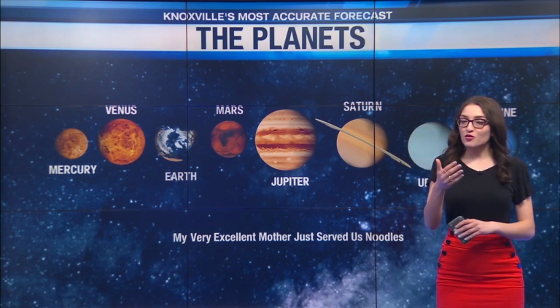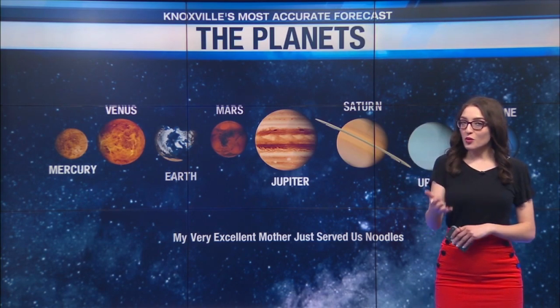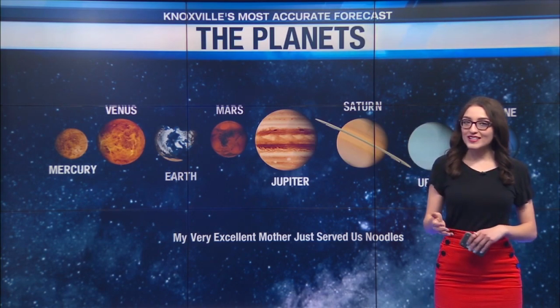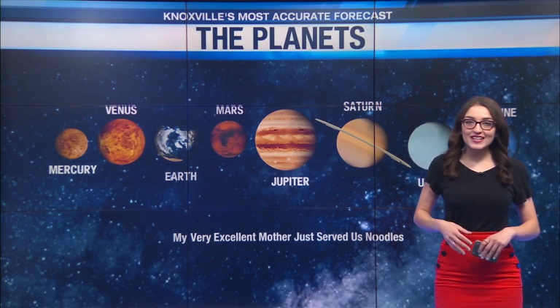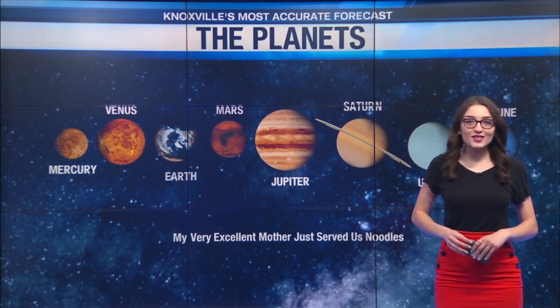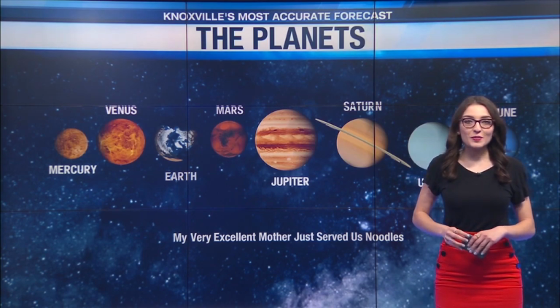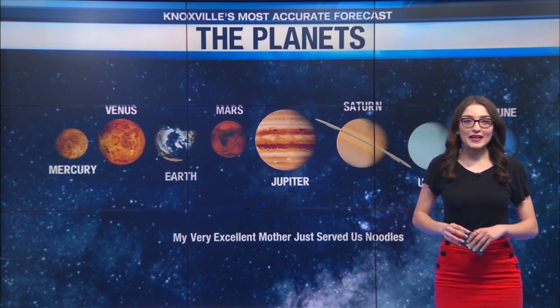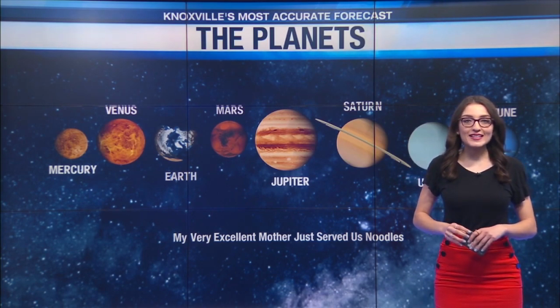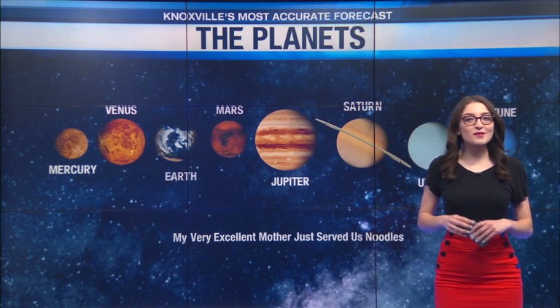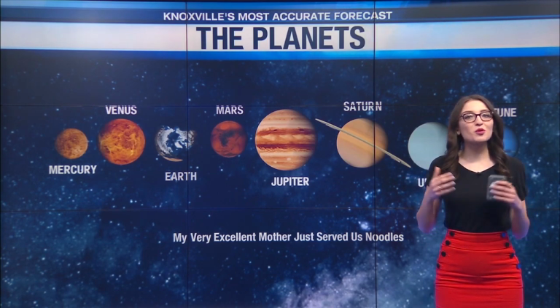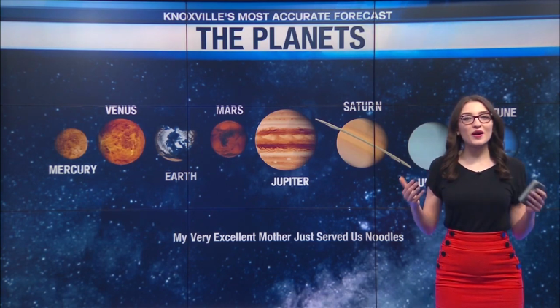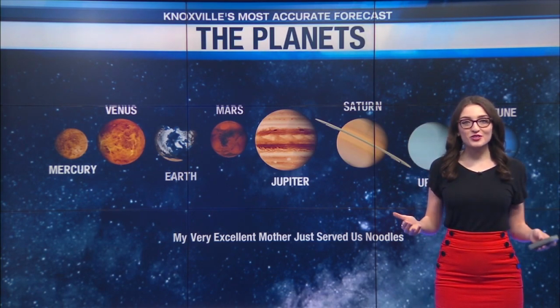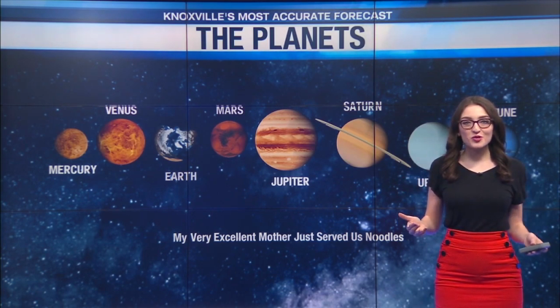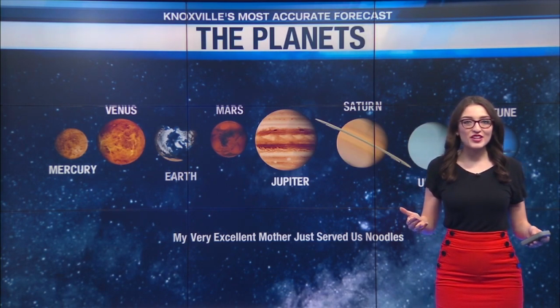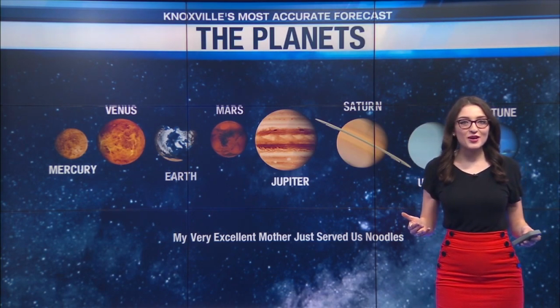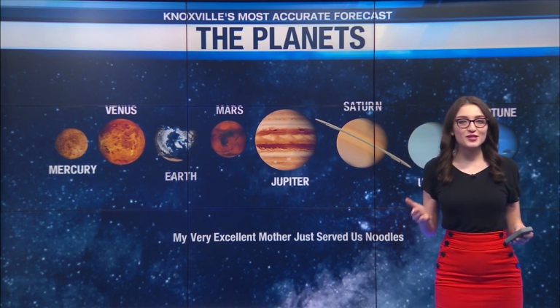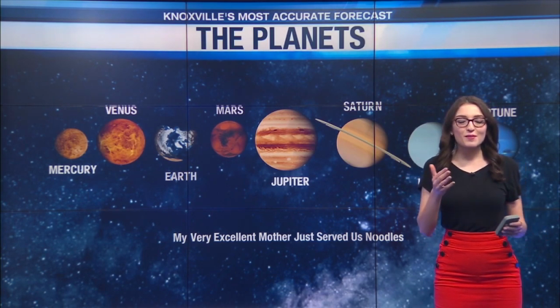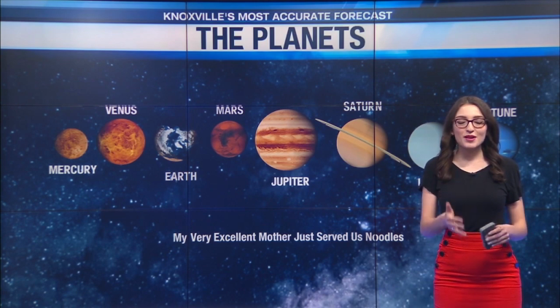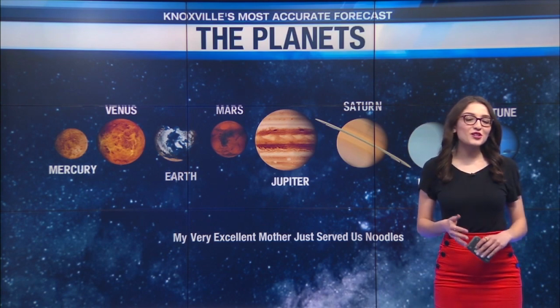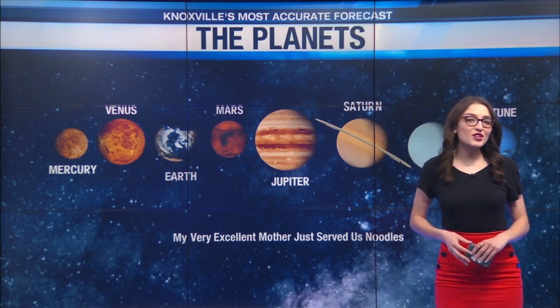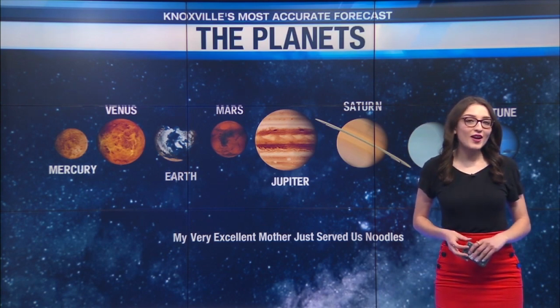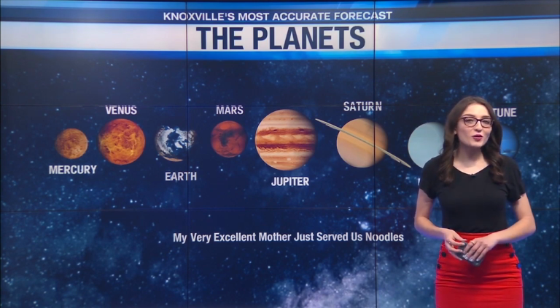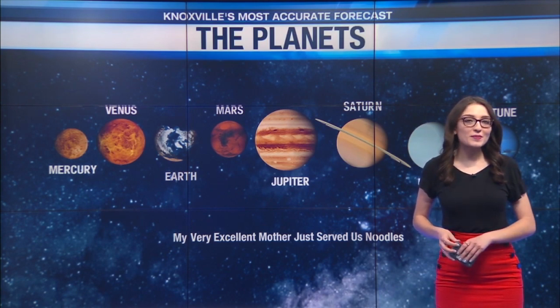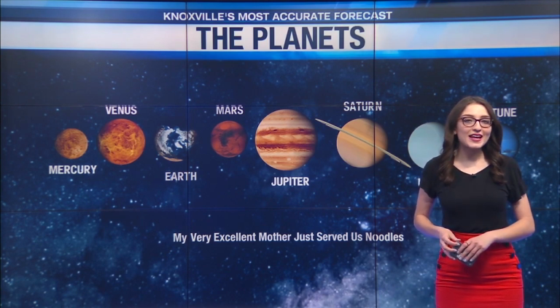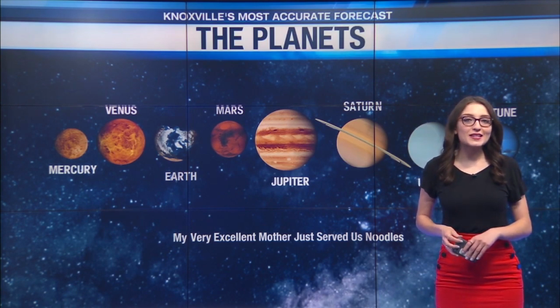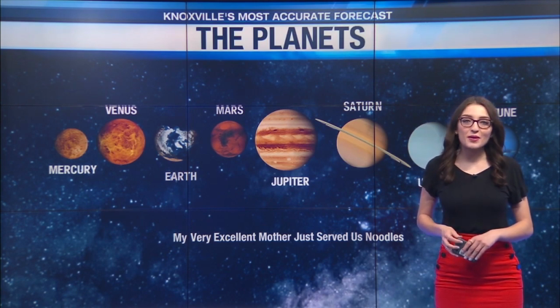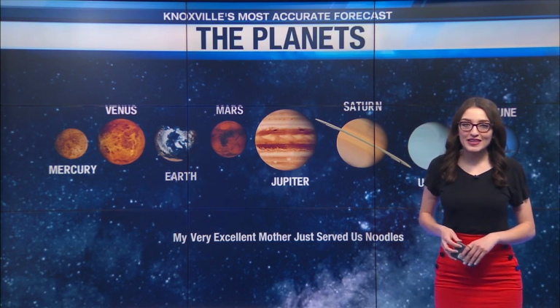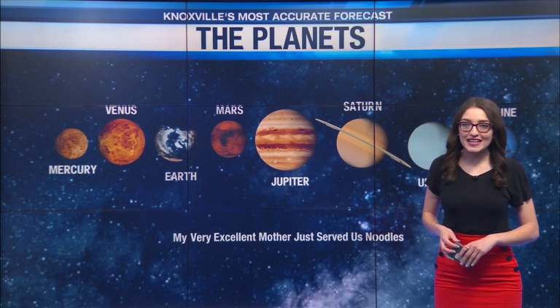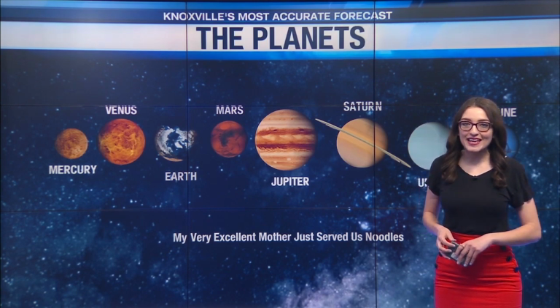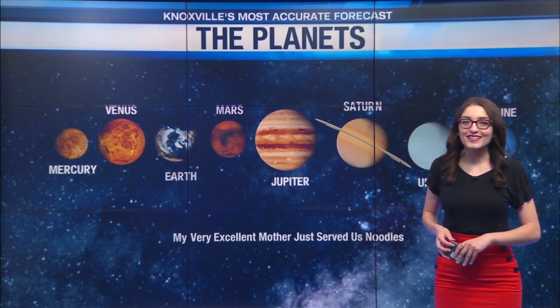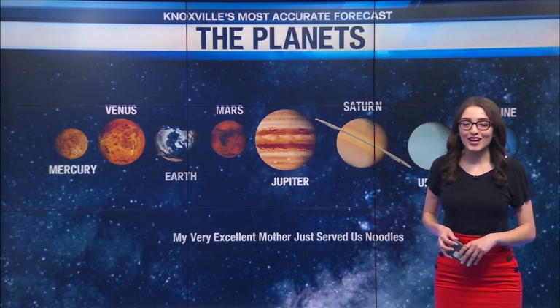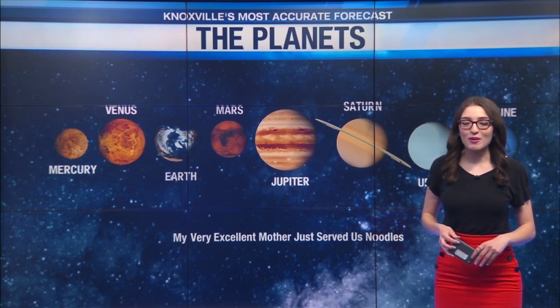For more details on the planets and more weather school videos, make sure you check out our website, wete.com.